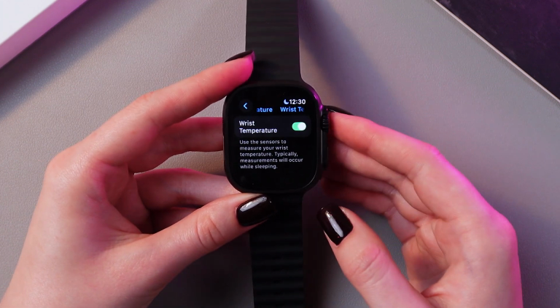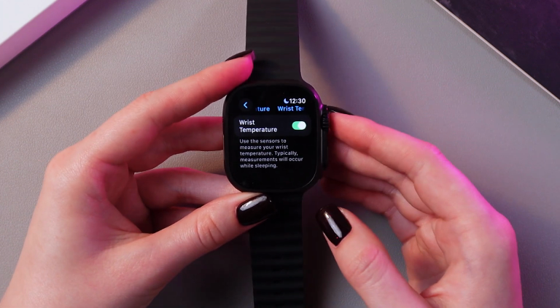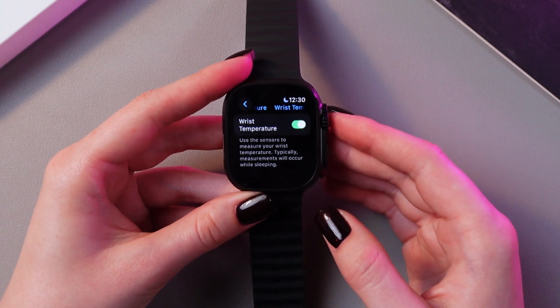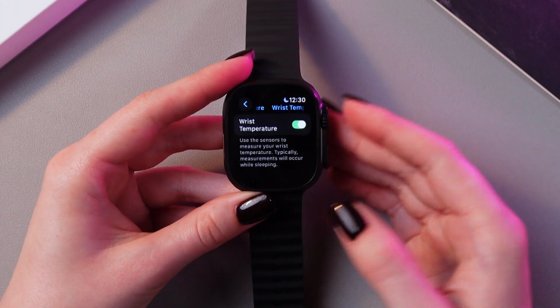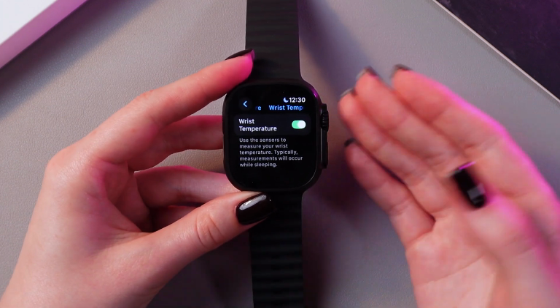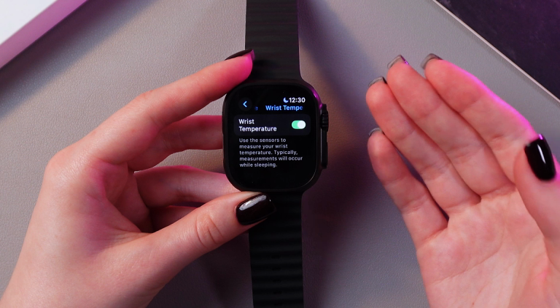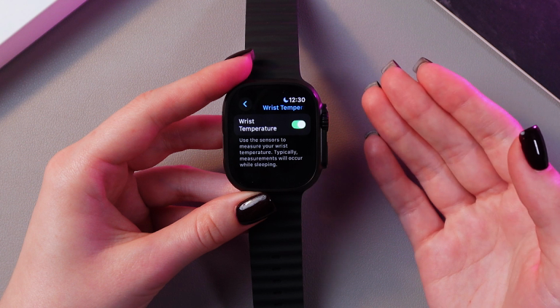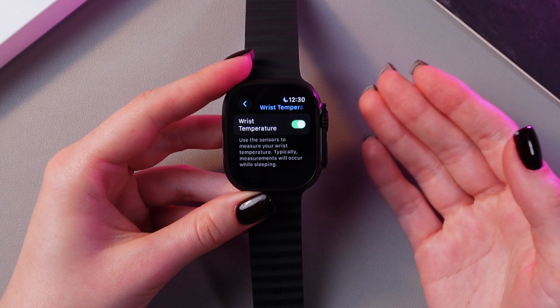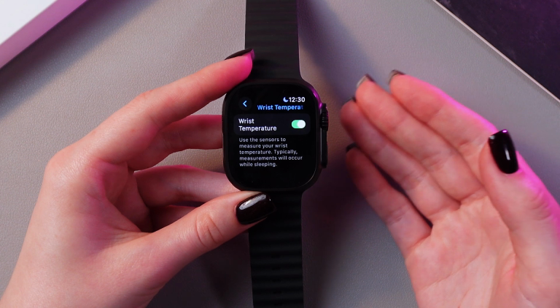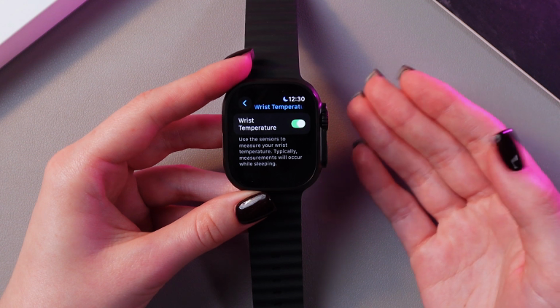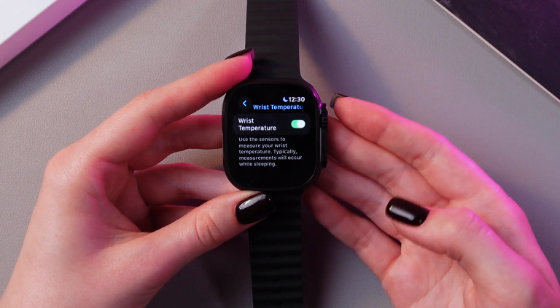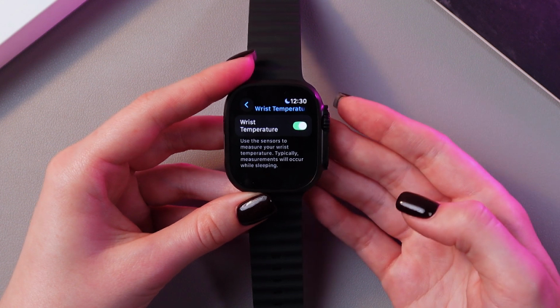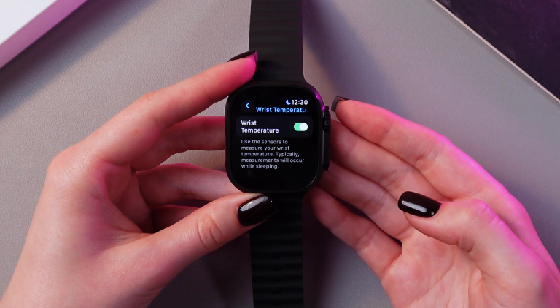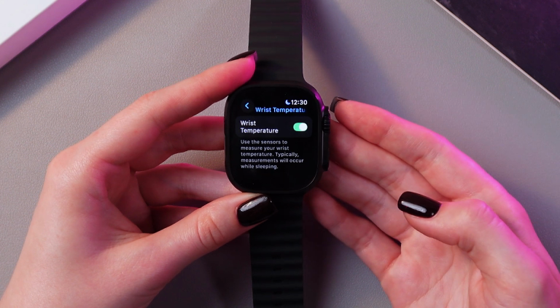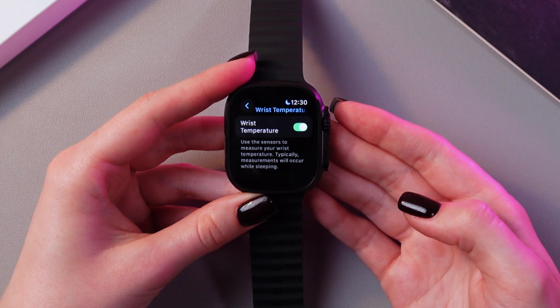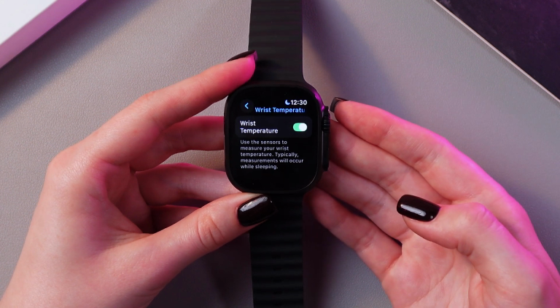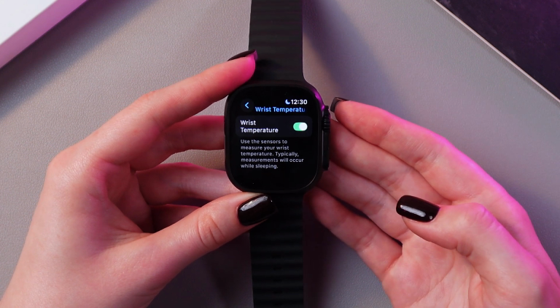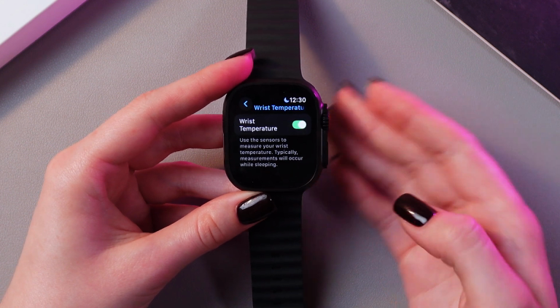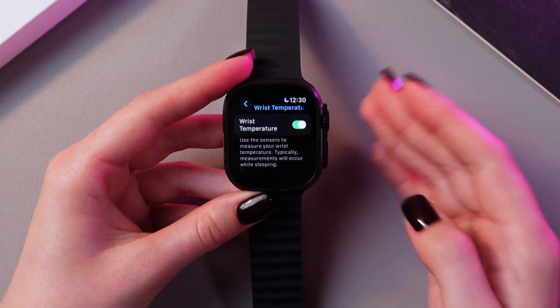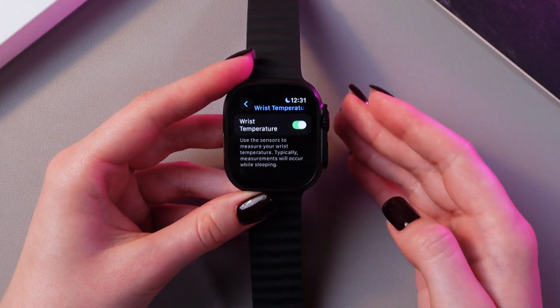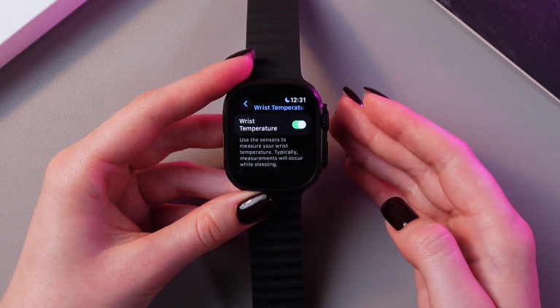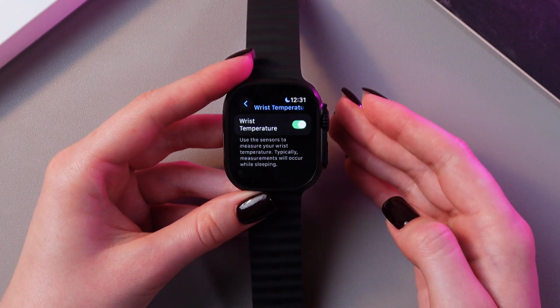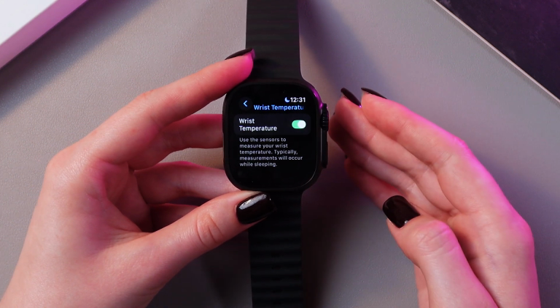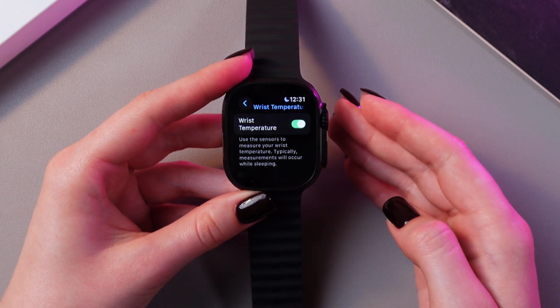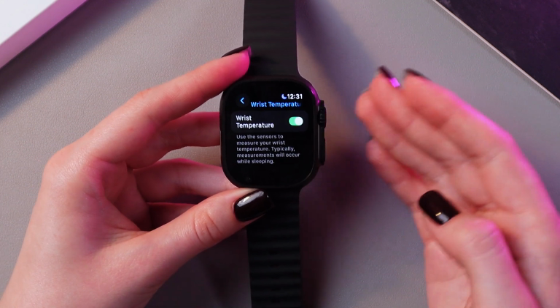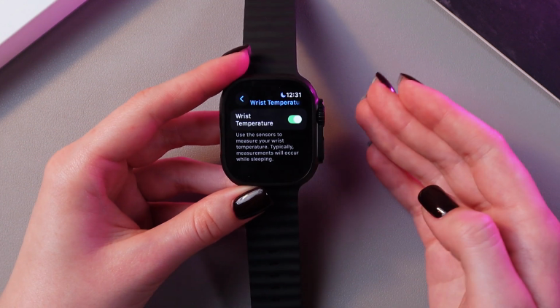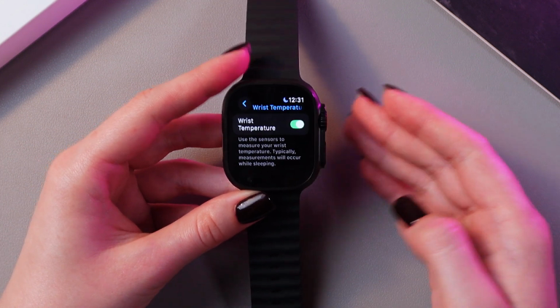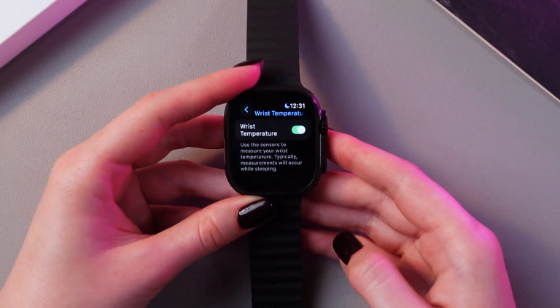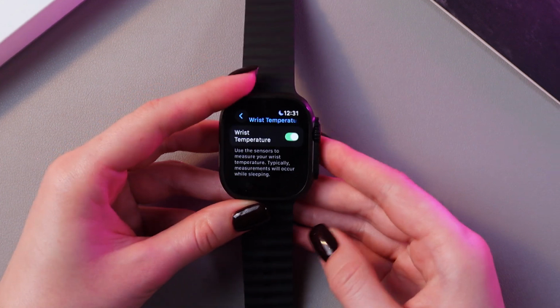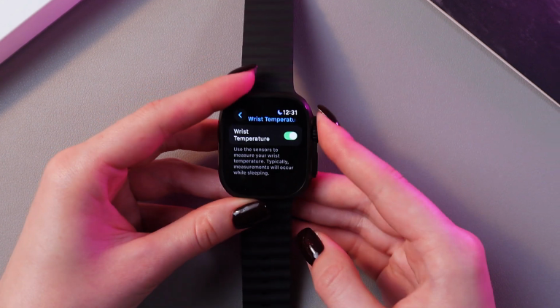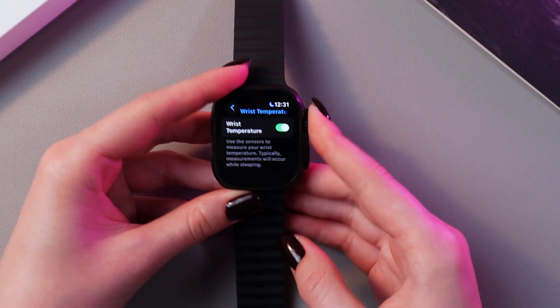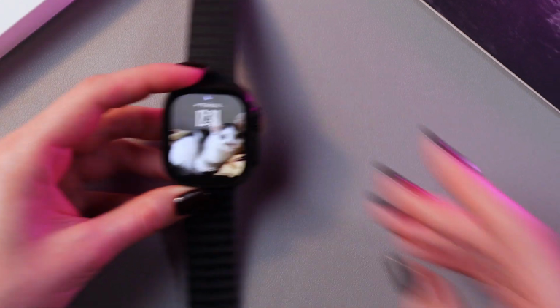And now, just use the sensors to measure your wrist temperature. Typically, measurements will occur while sleeping.